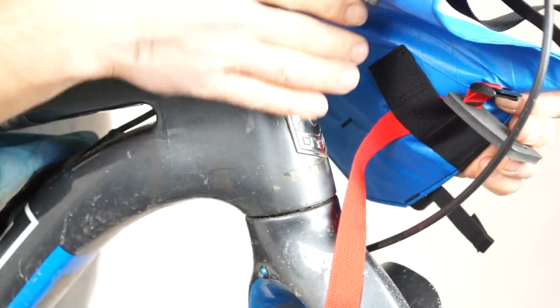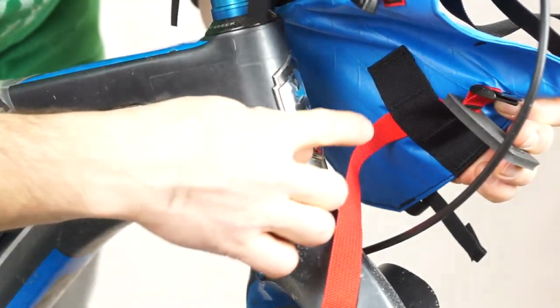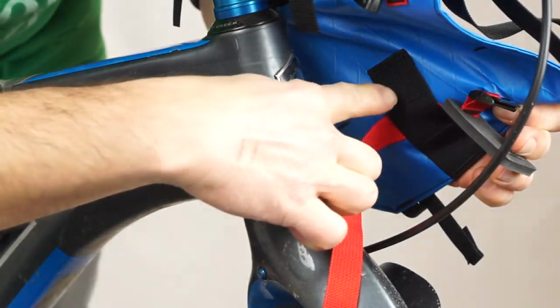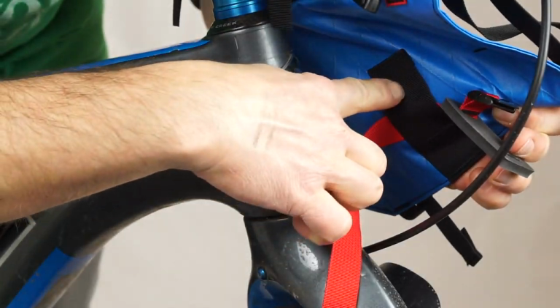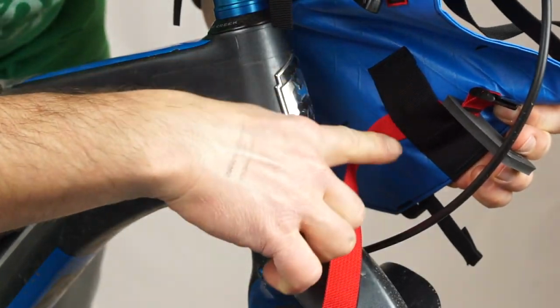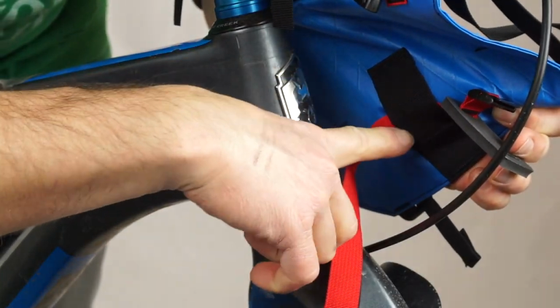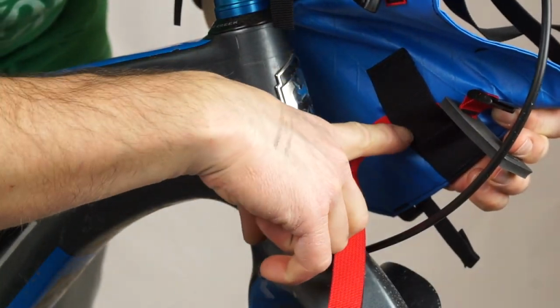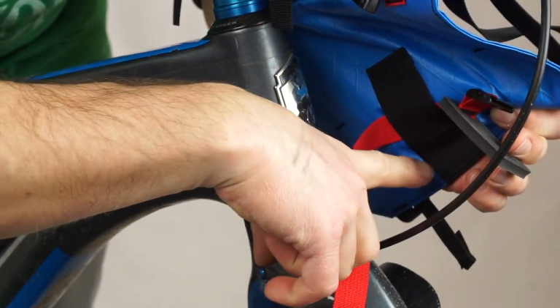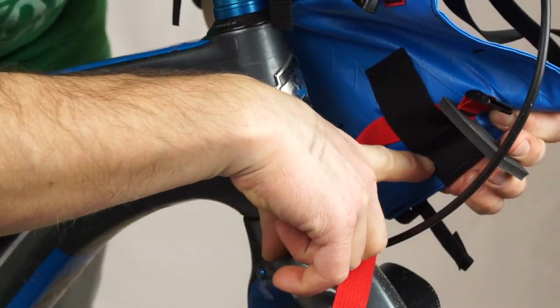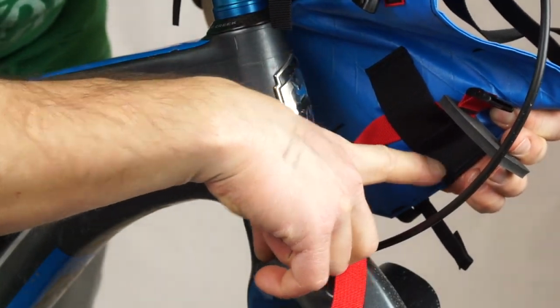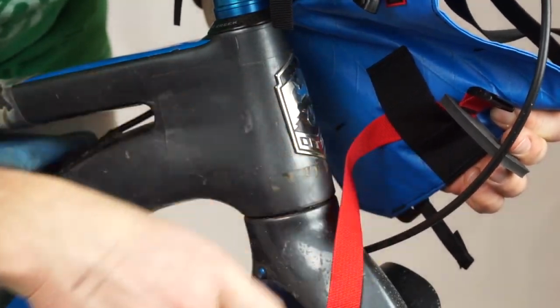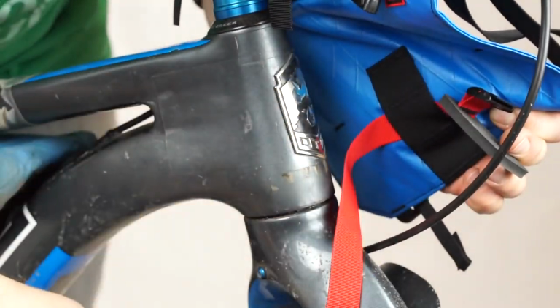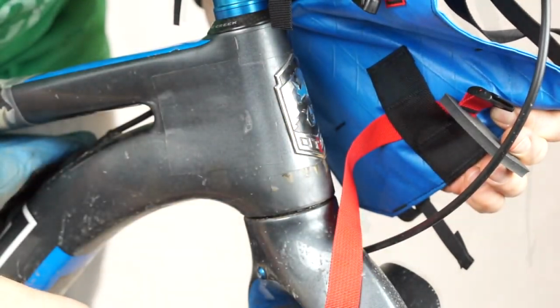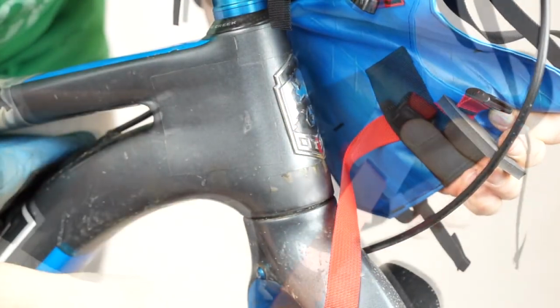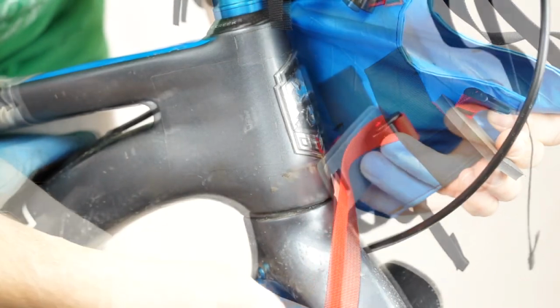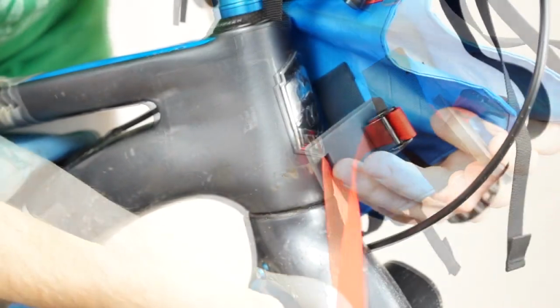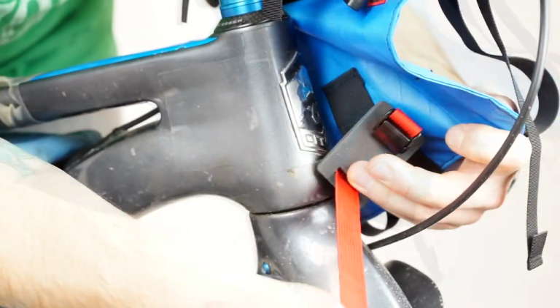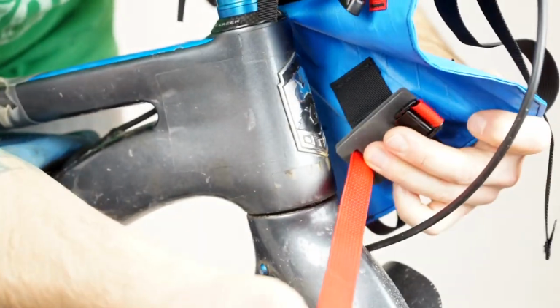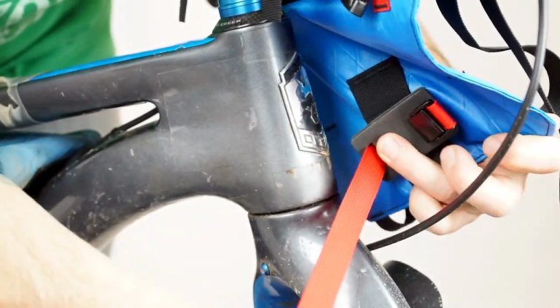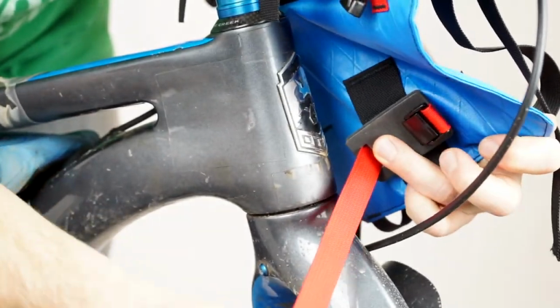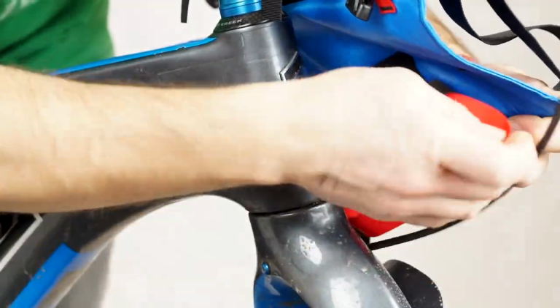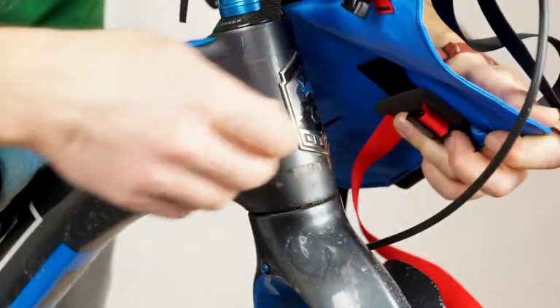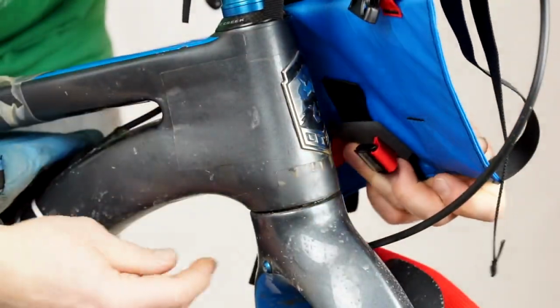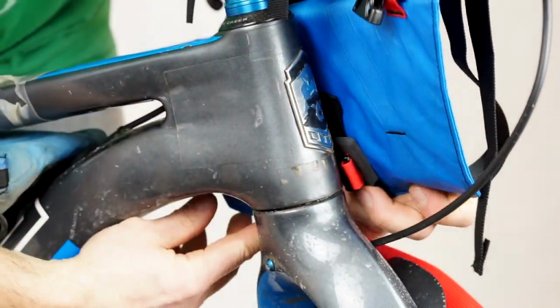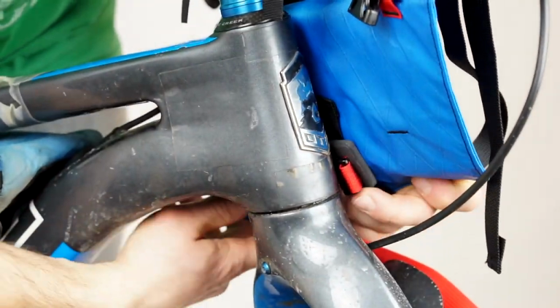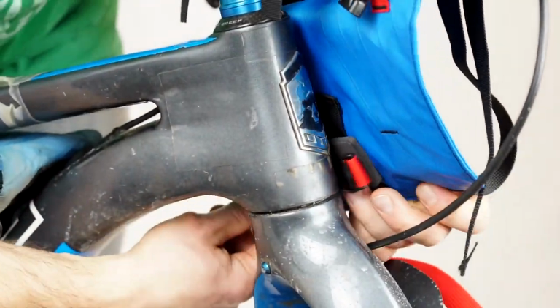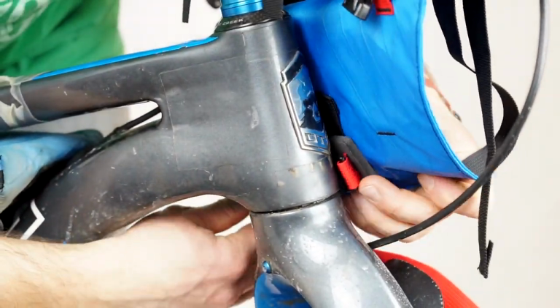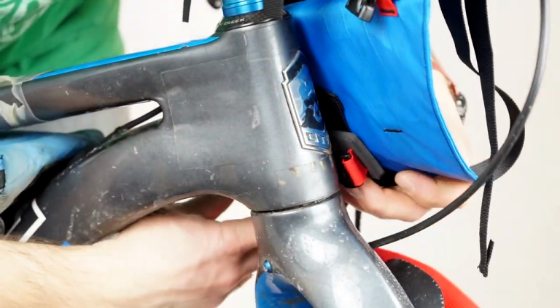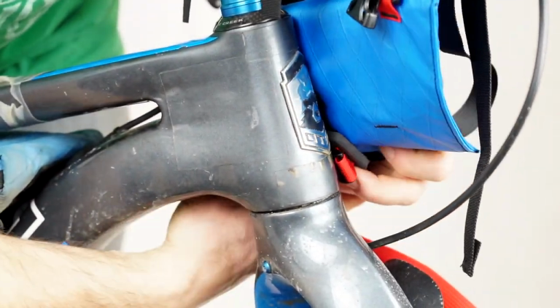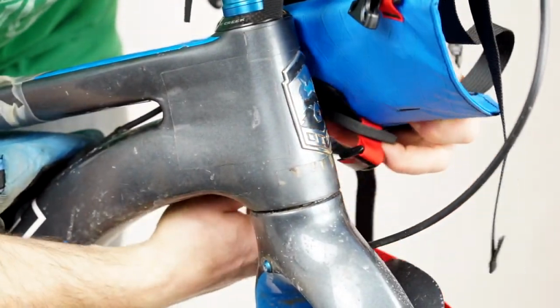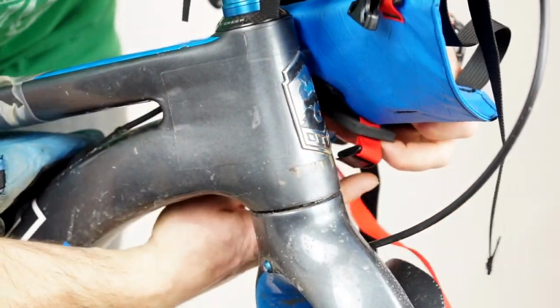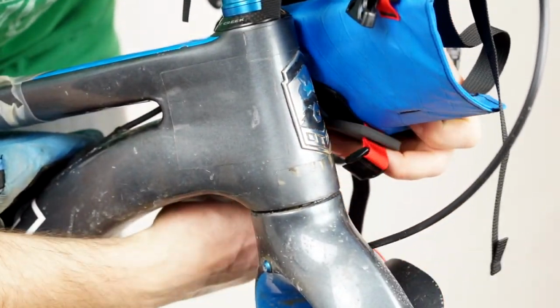The lower strap has three possible positions. Pick the one closest to your bike's fork crown and fasten the cam strap around the top of the fork.